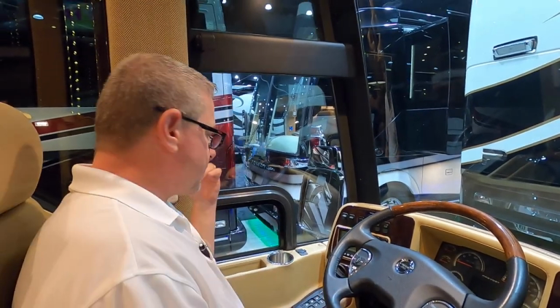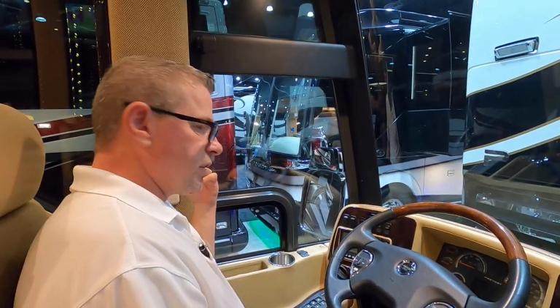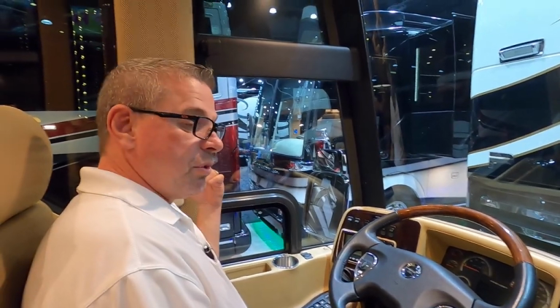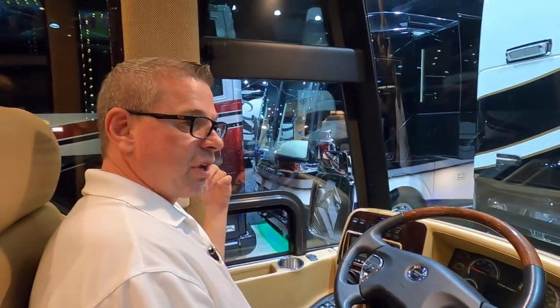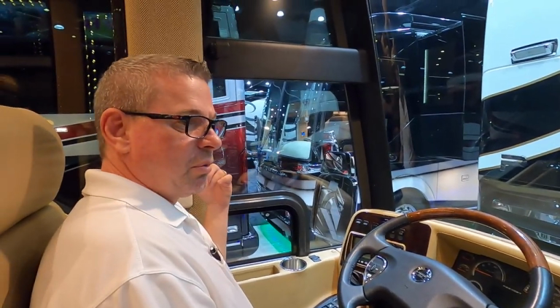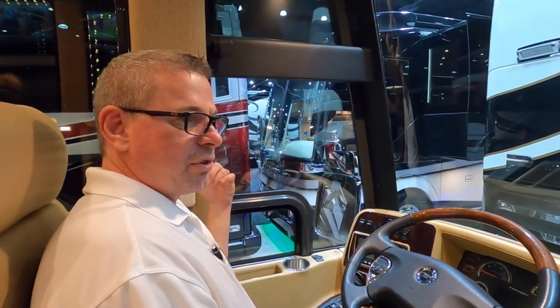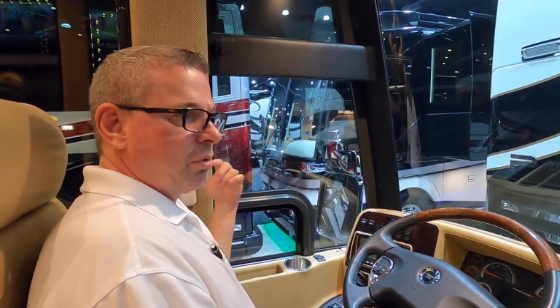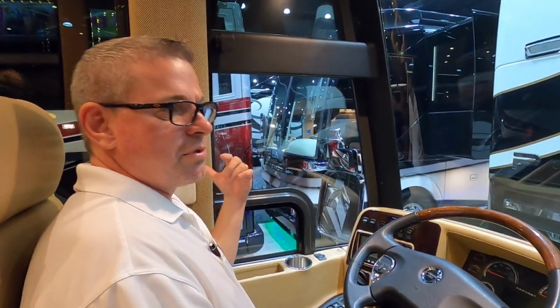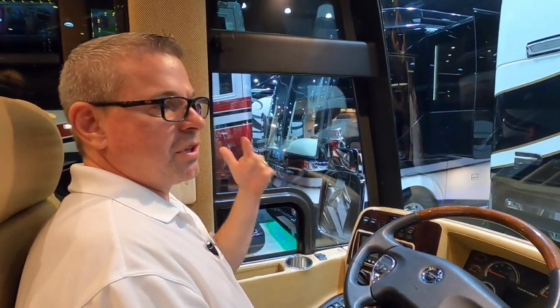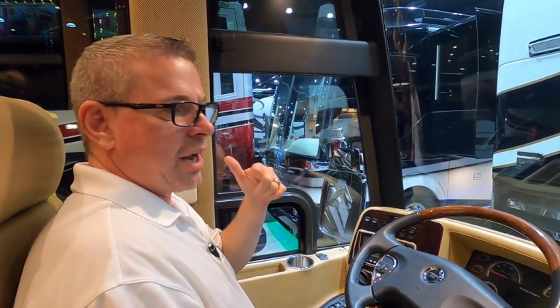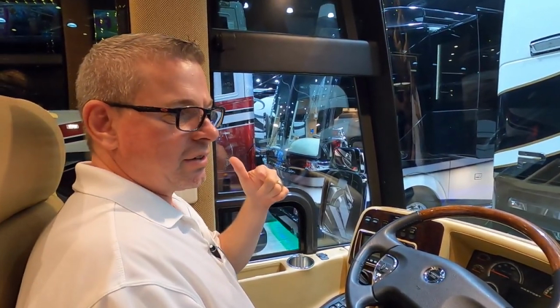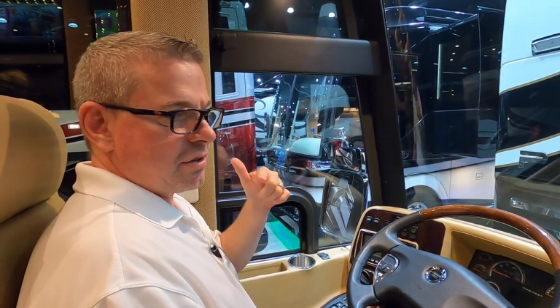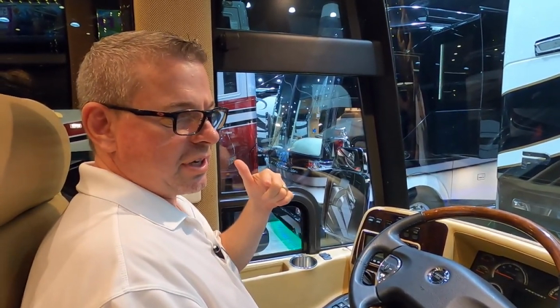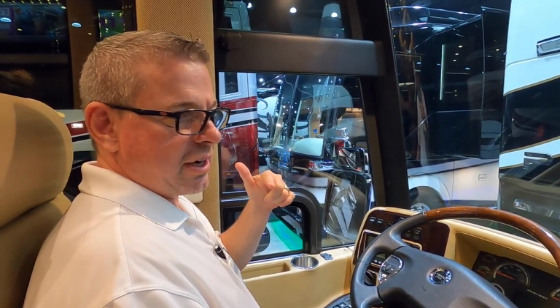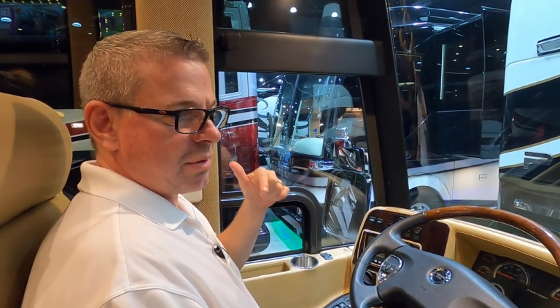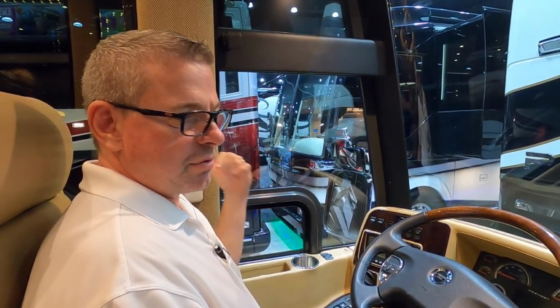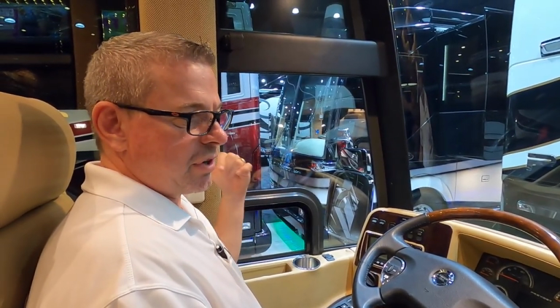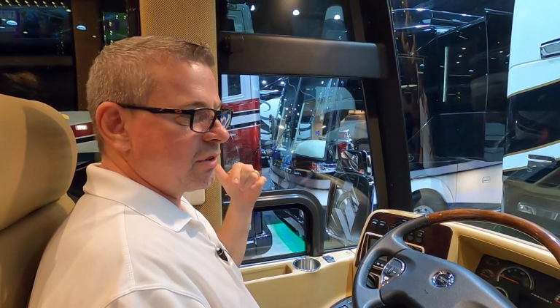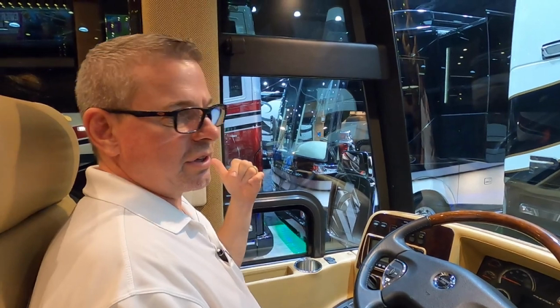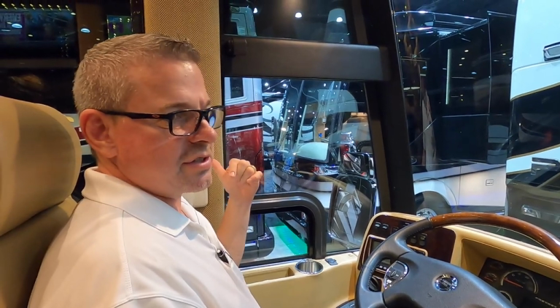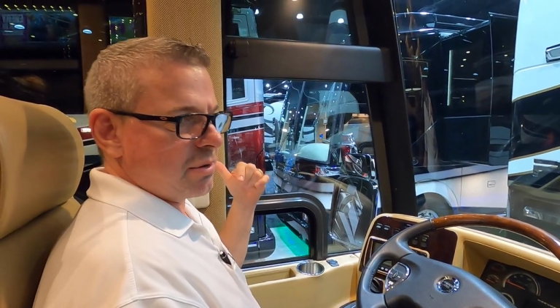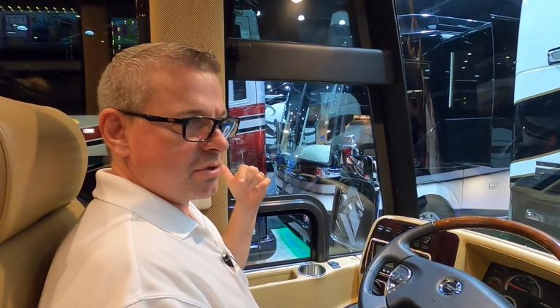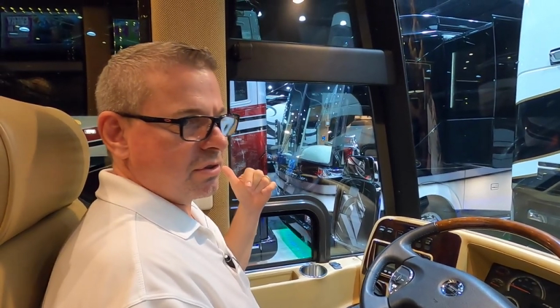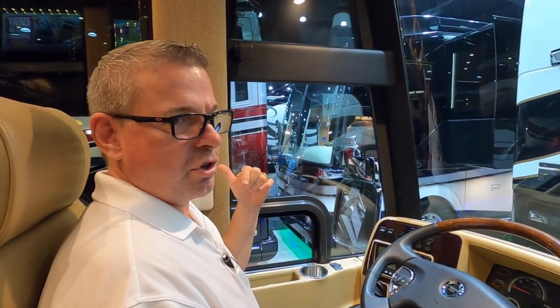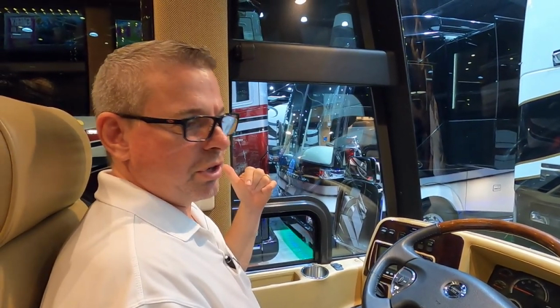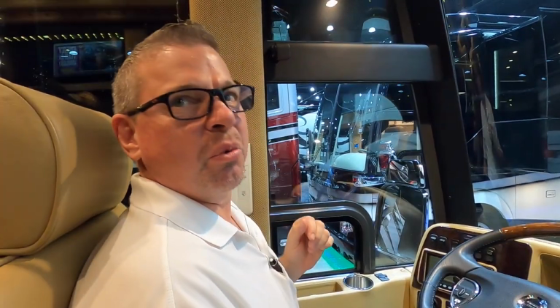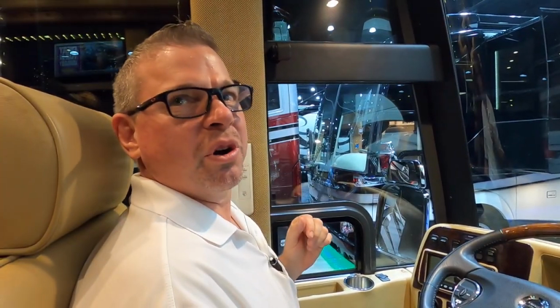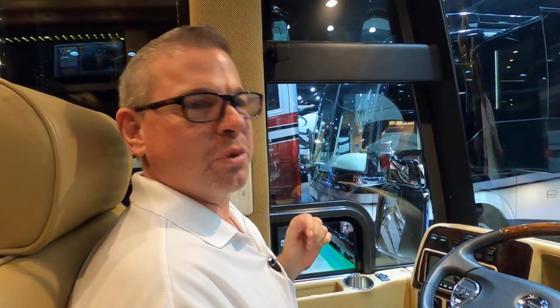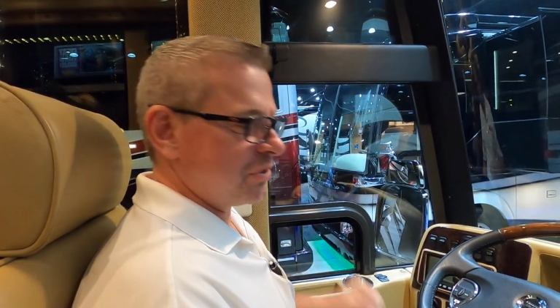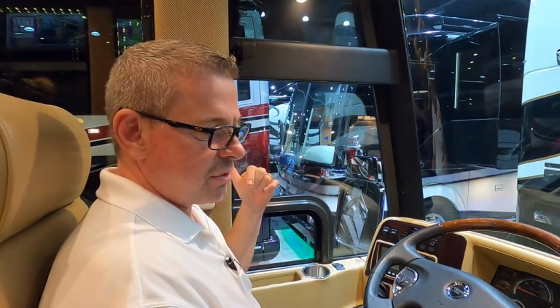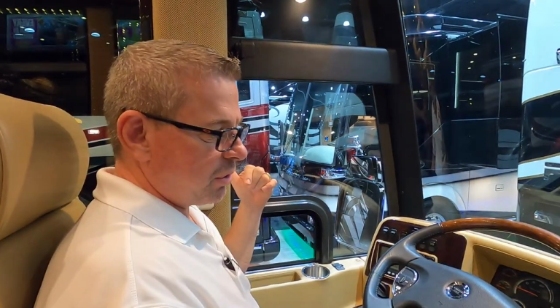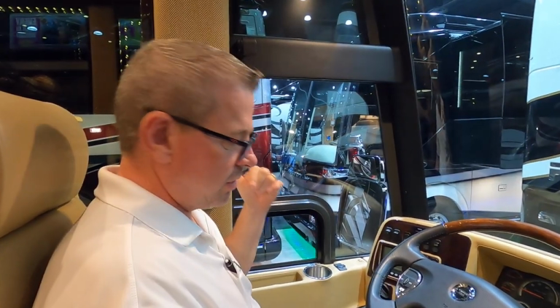We also can communicate with whoever's in the back — you know, taking a nap — if you need a sandwich or a cold bottle of water, just send it my way.